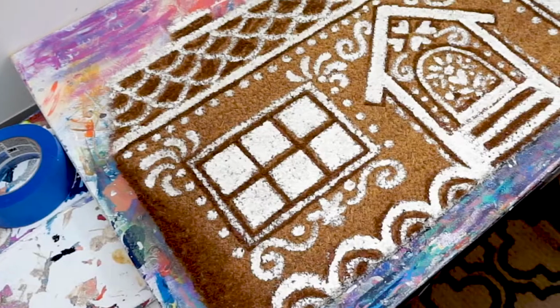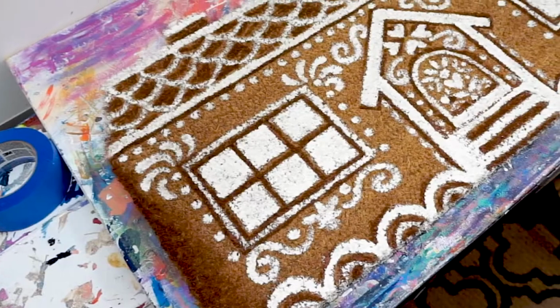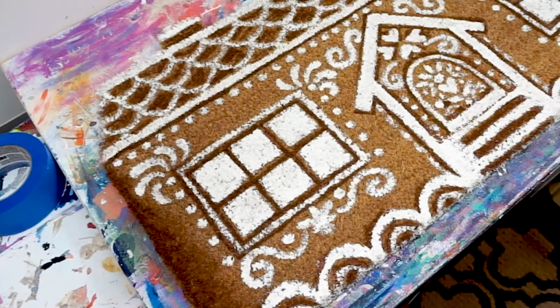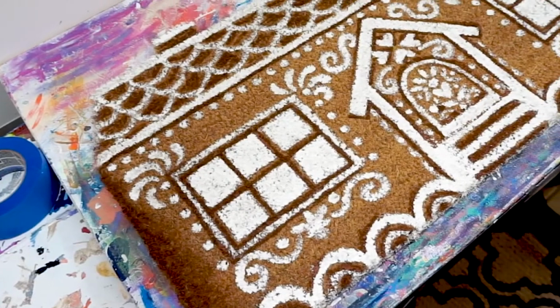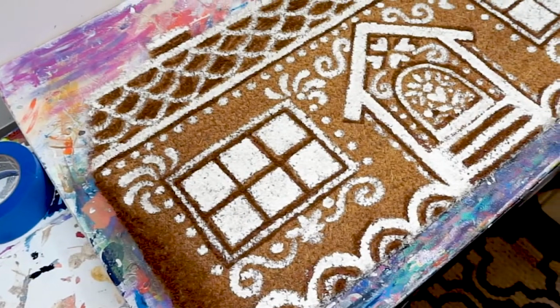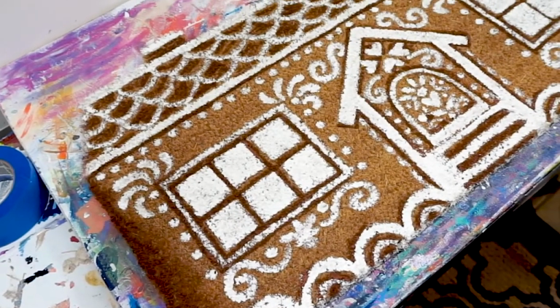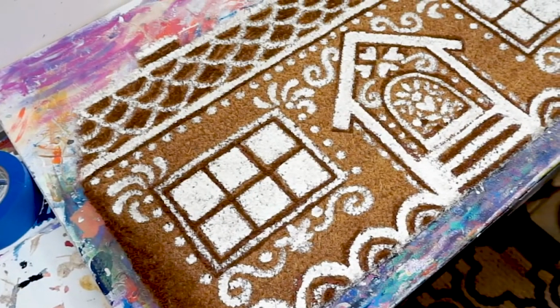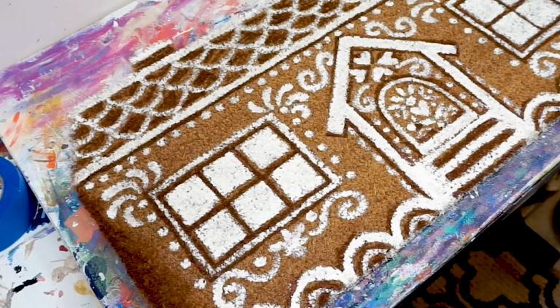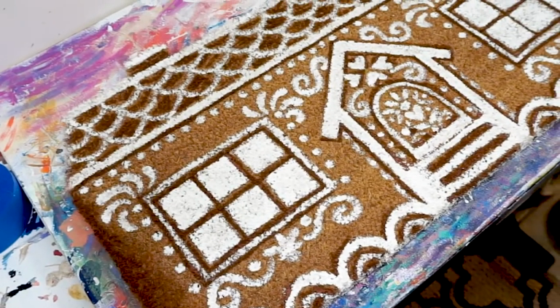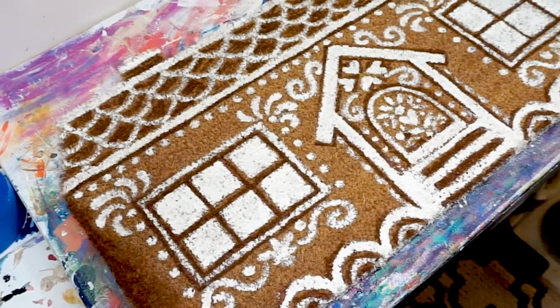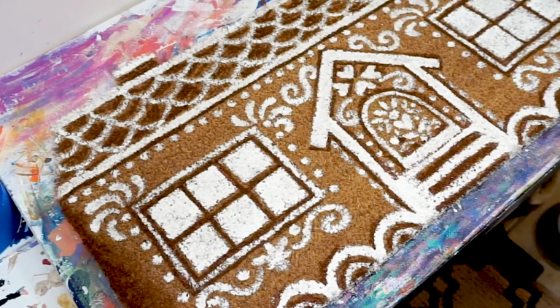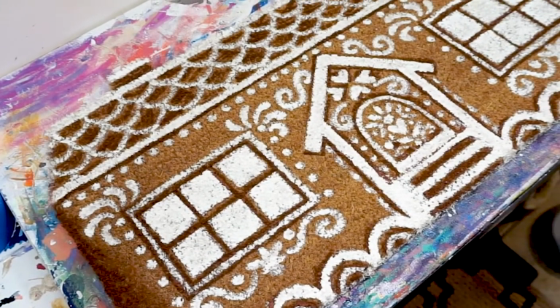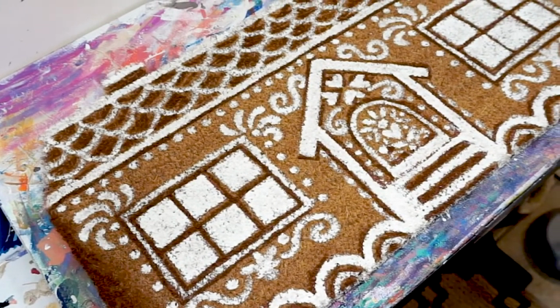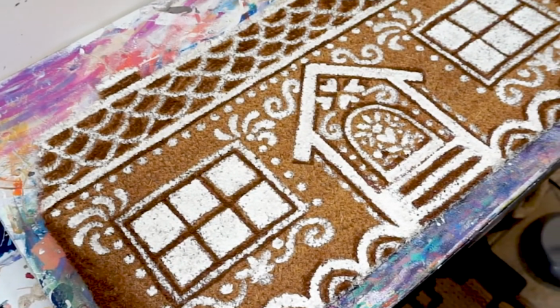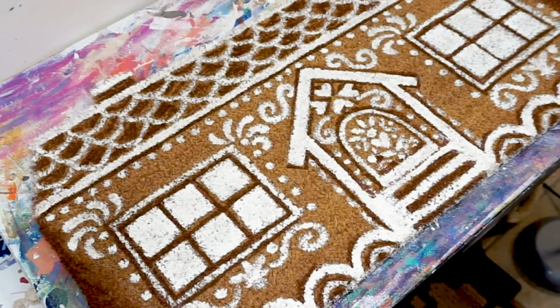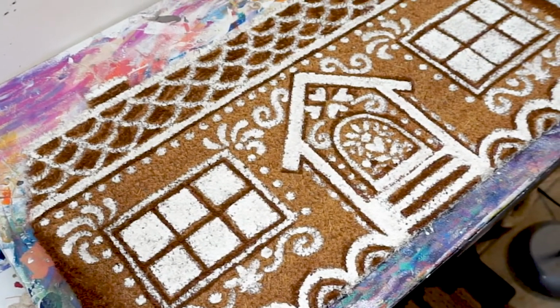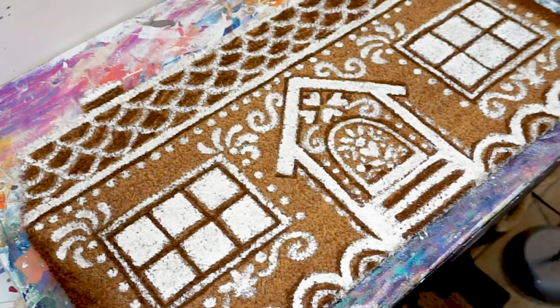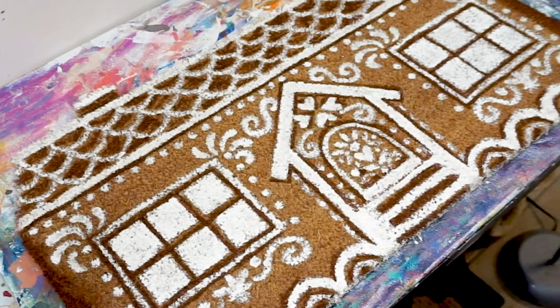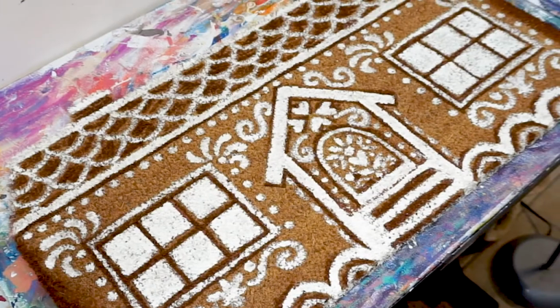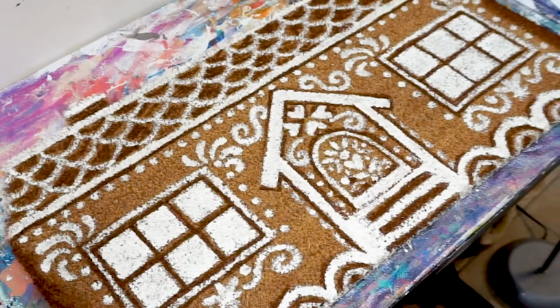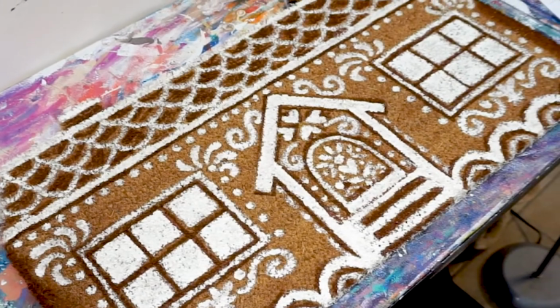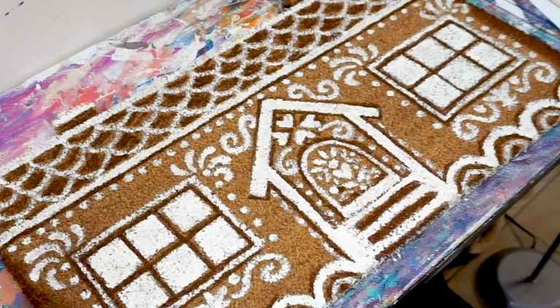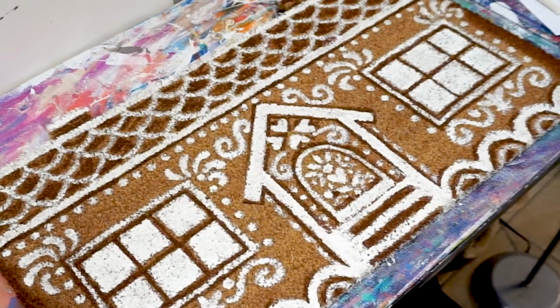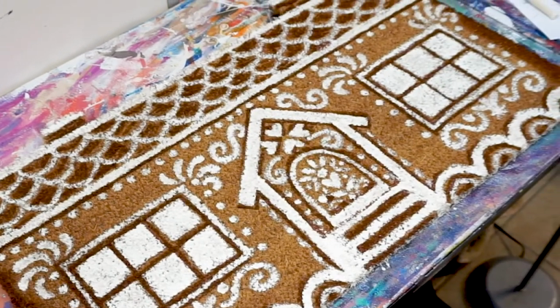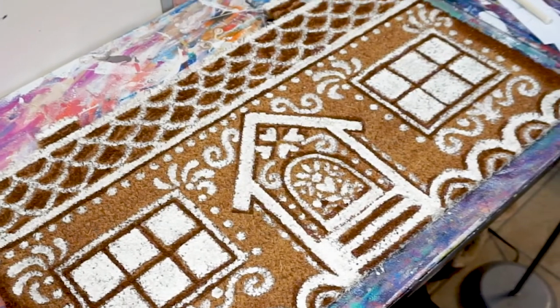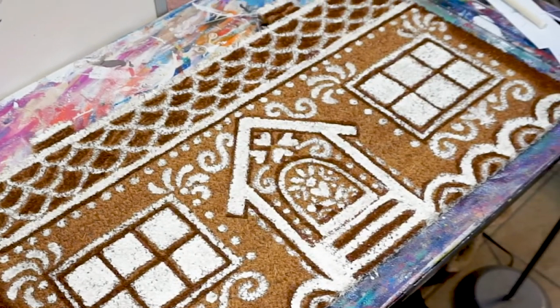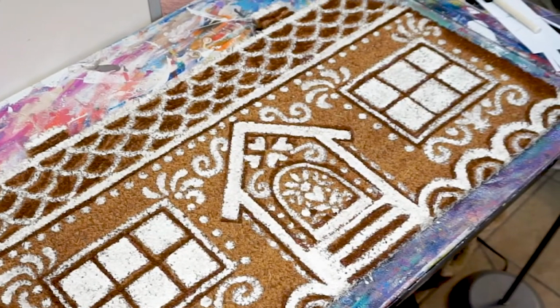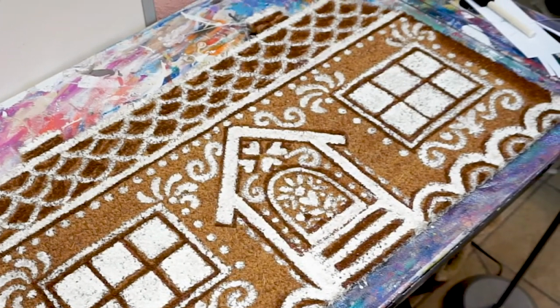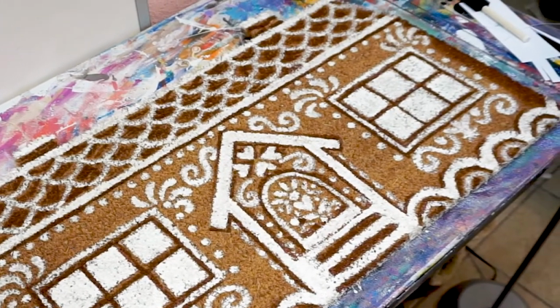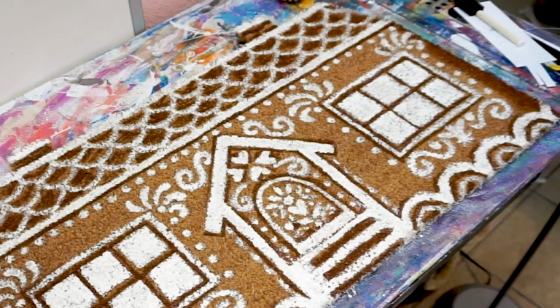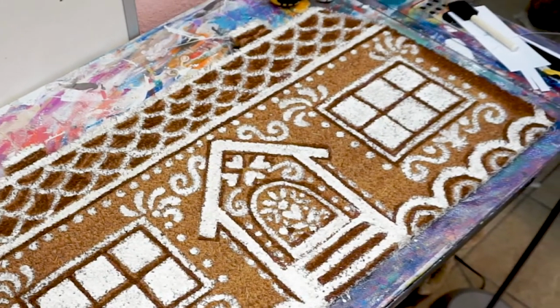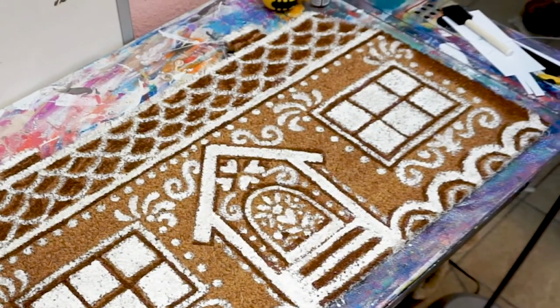This is a great holiday project, especially if you've had a gingerbread crisis event like me.